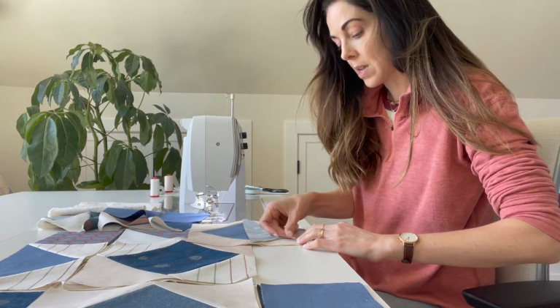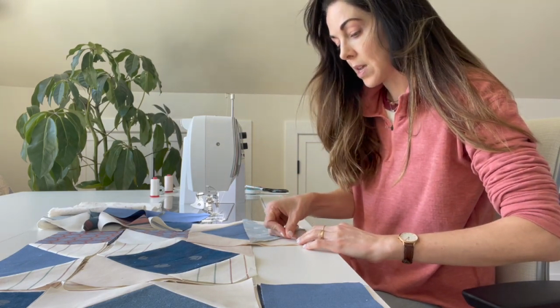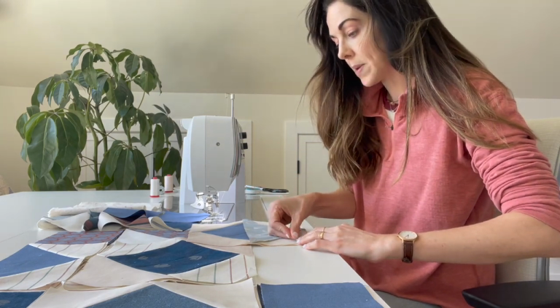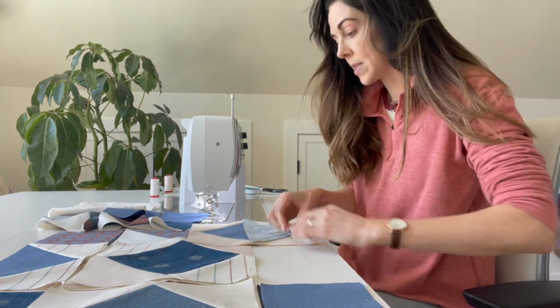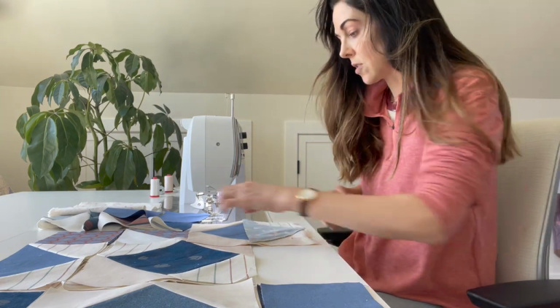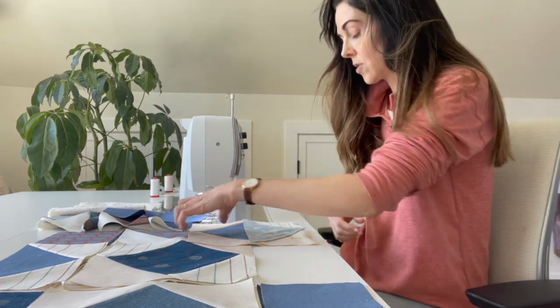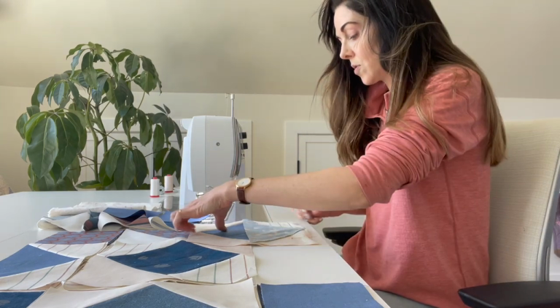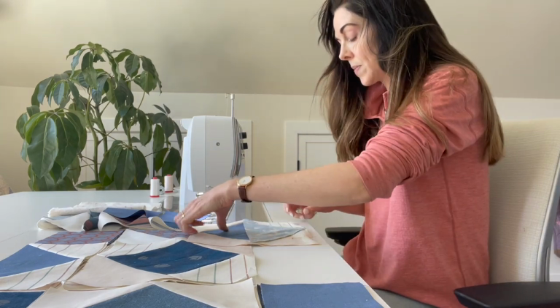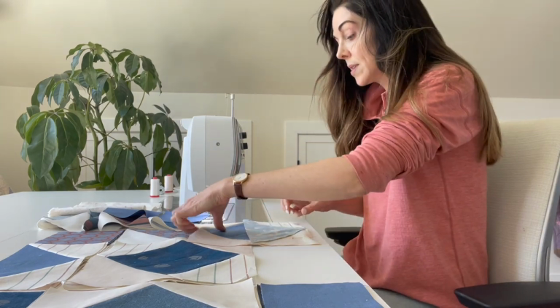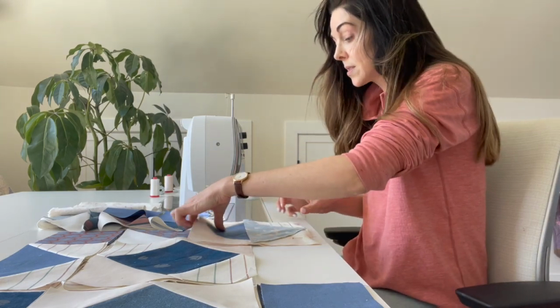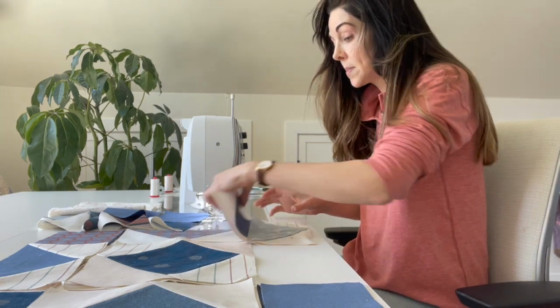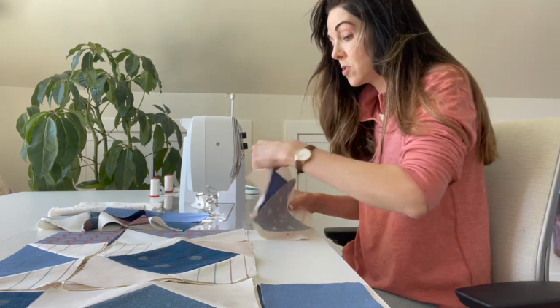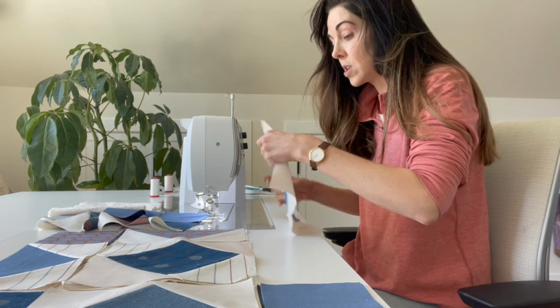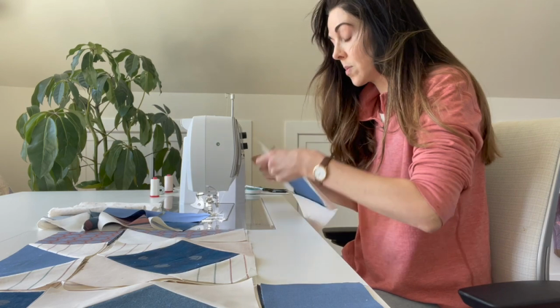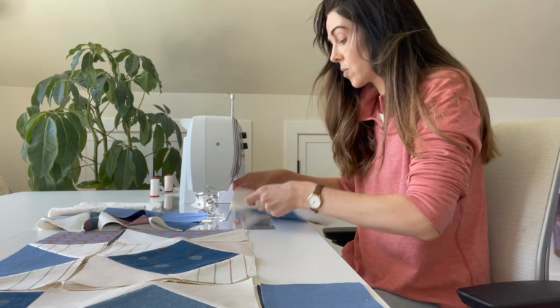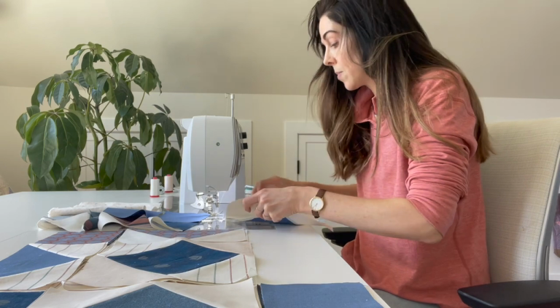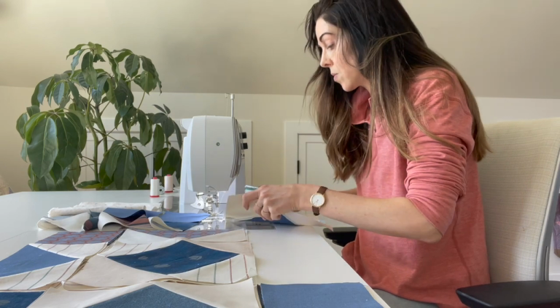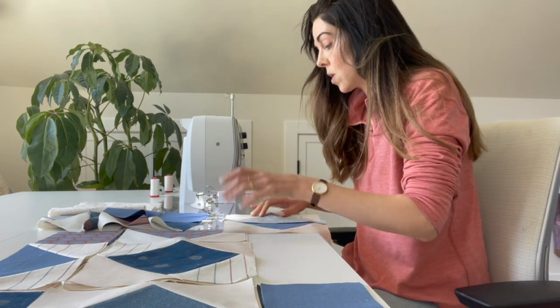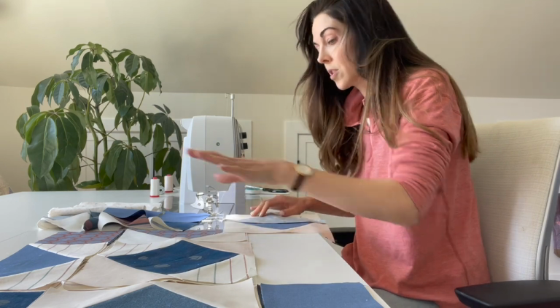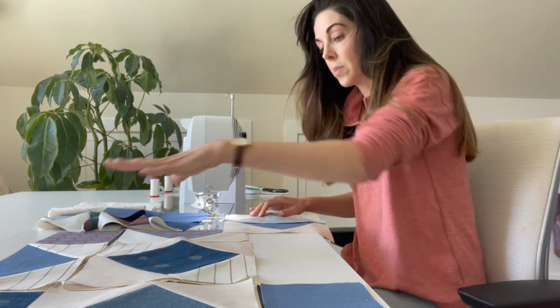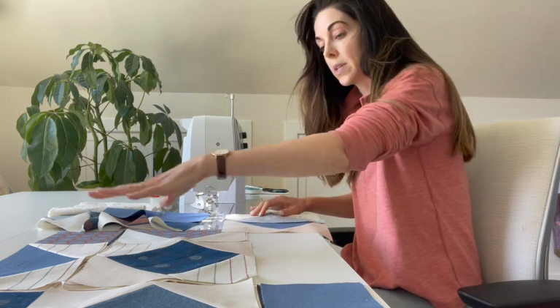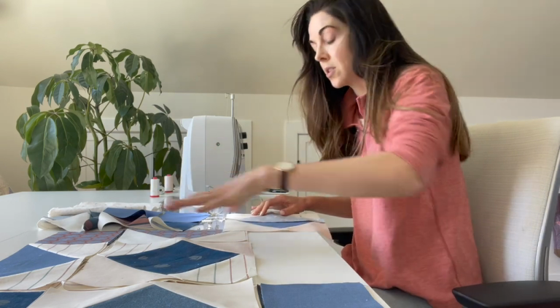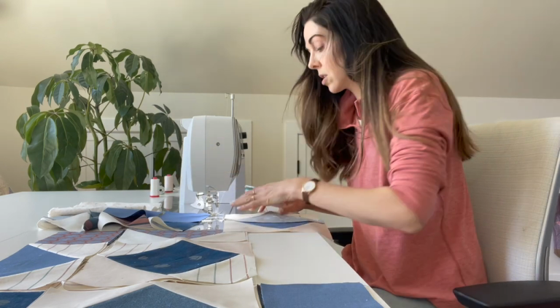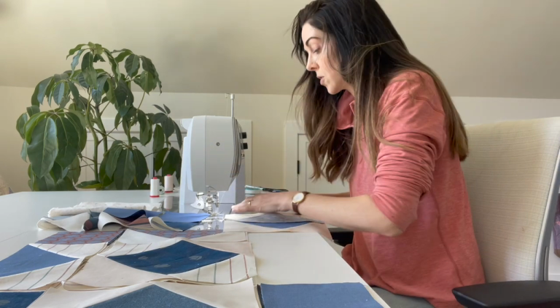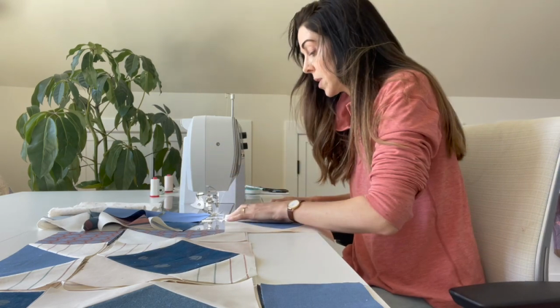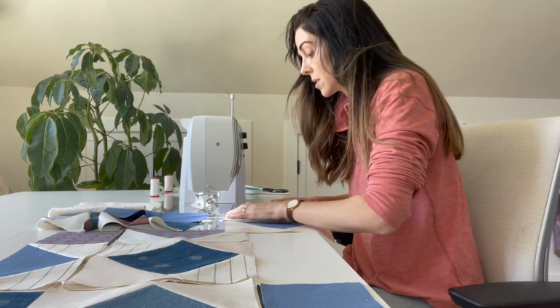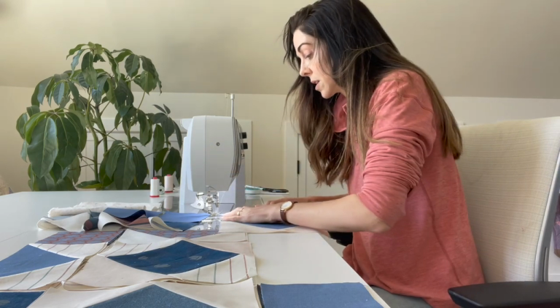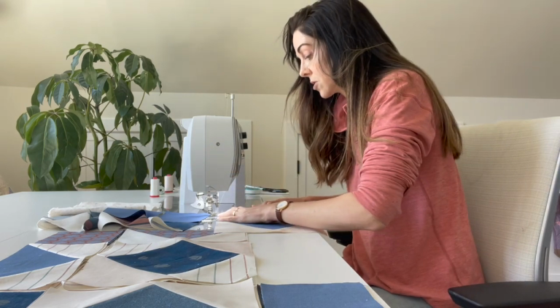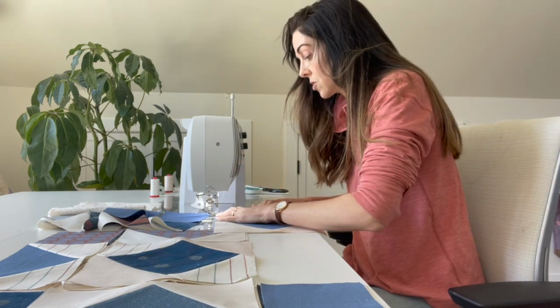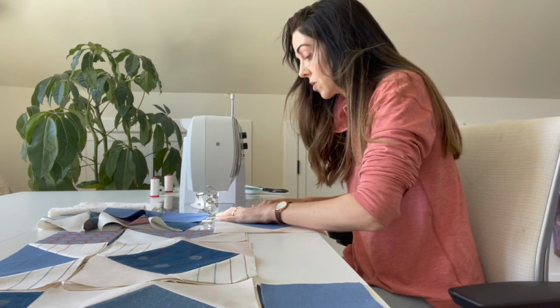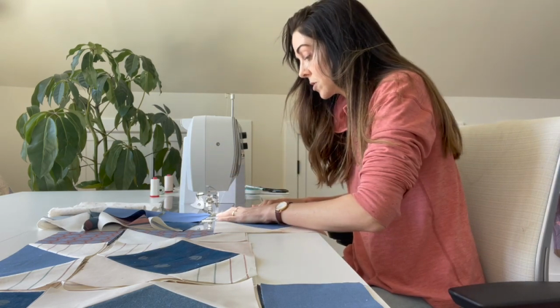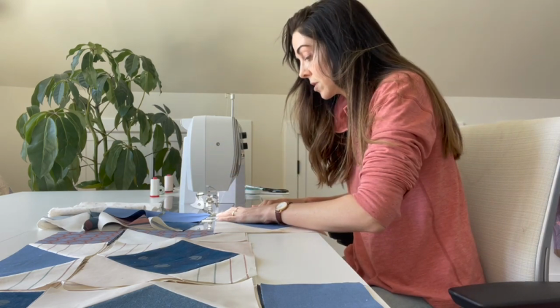I'm going to send it on through, and this is something you could even prep while you're placing all of your blocks next to your sewing machine.